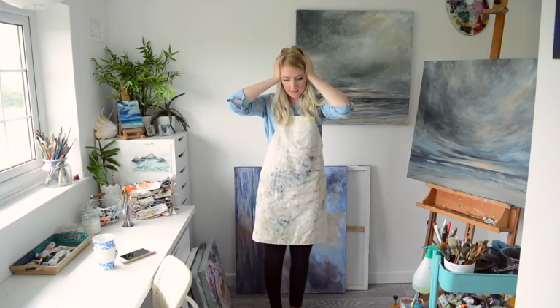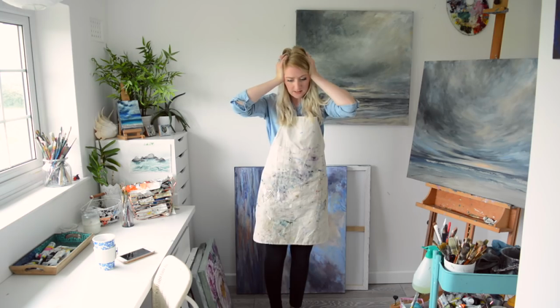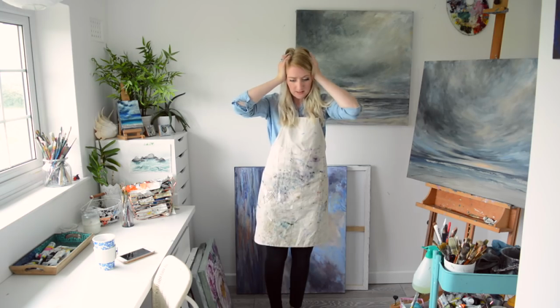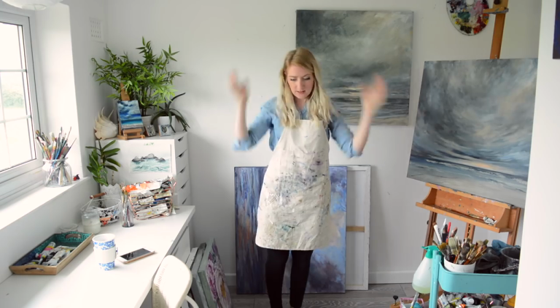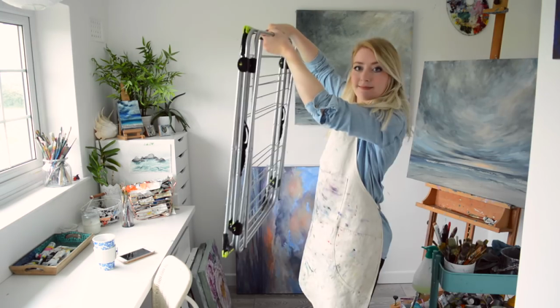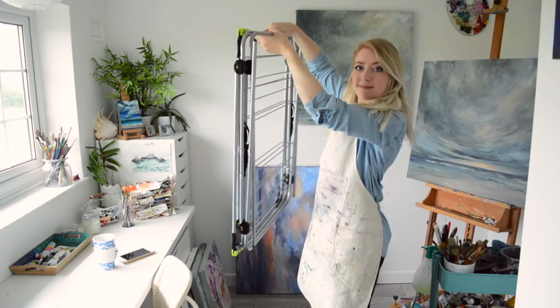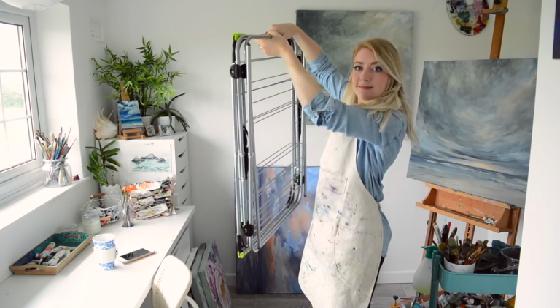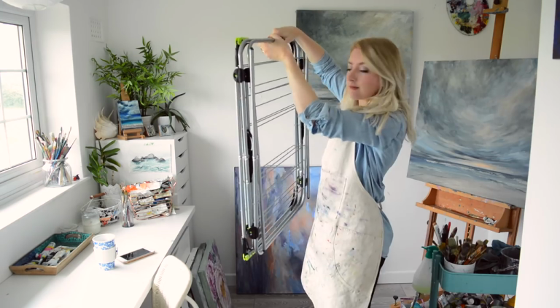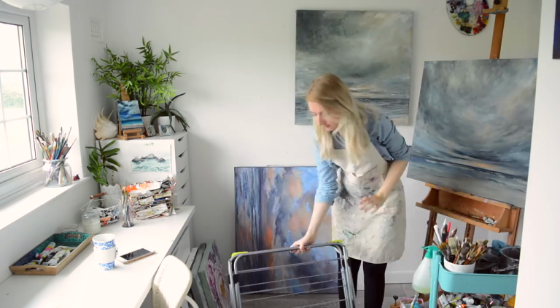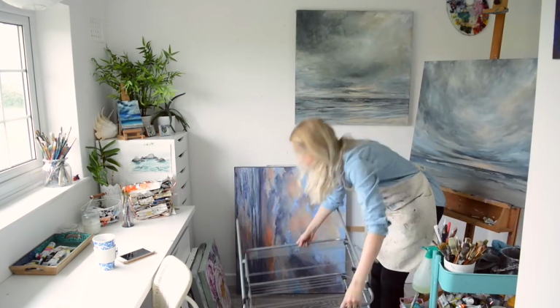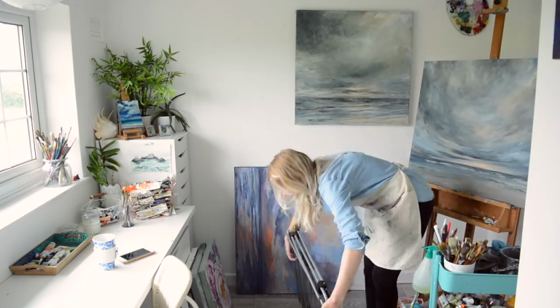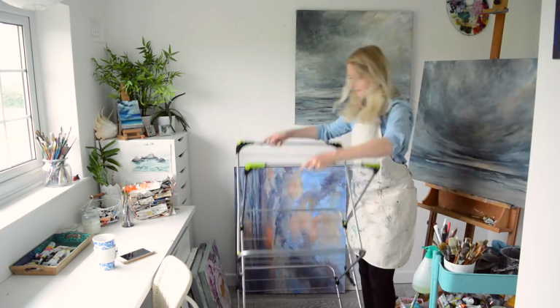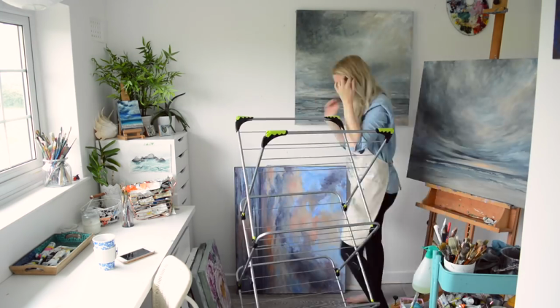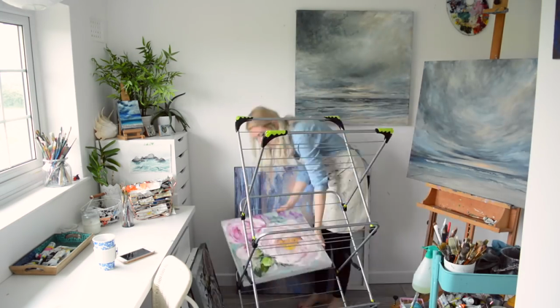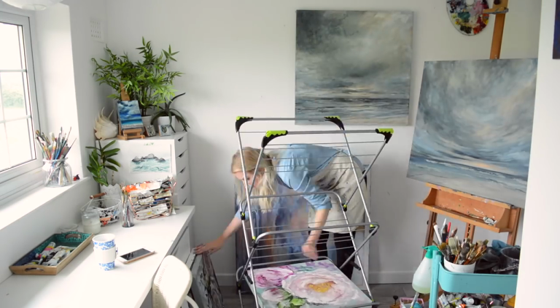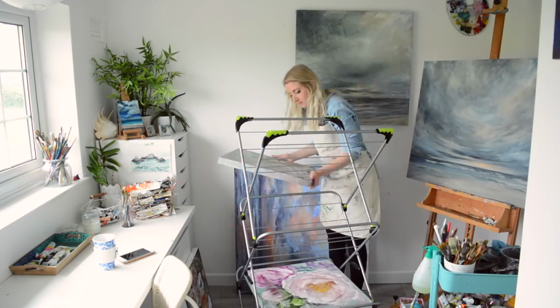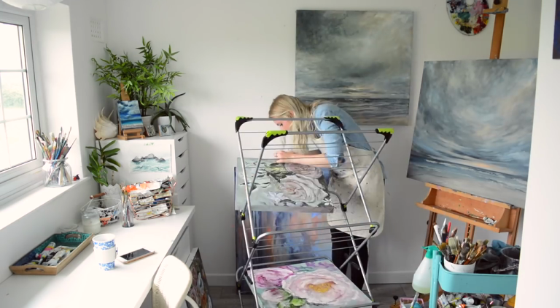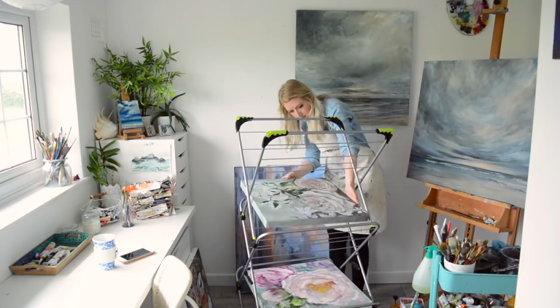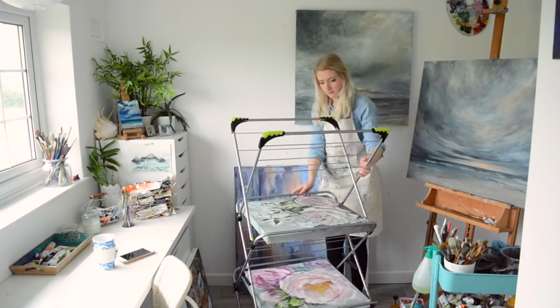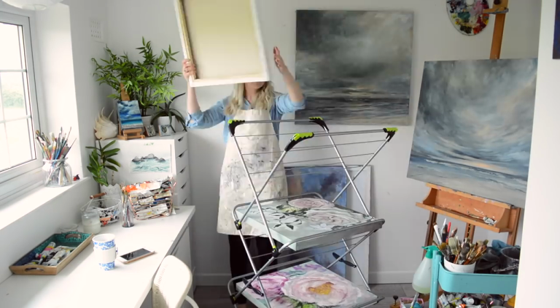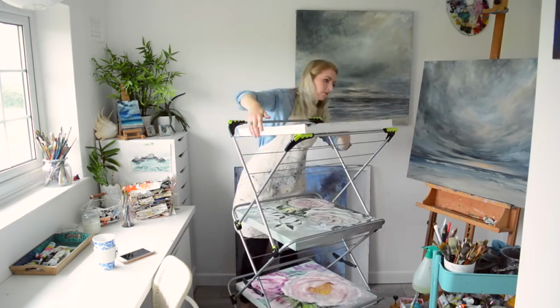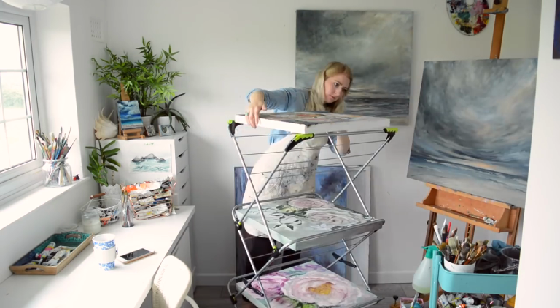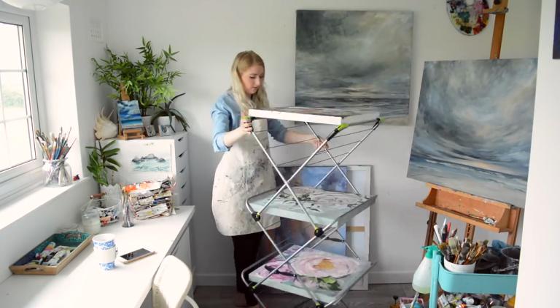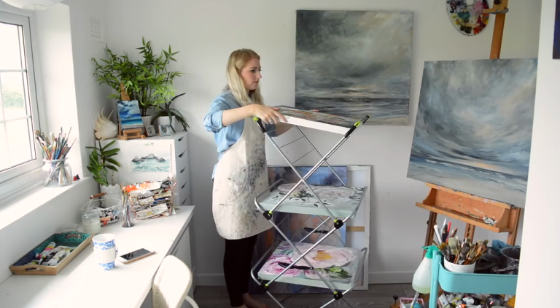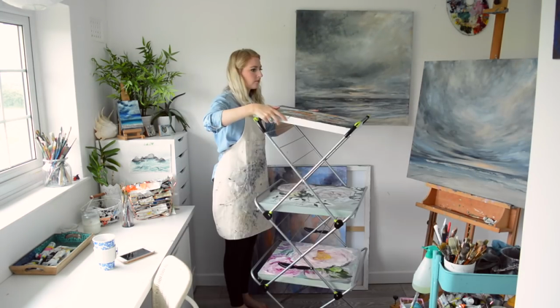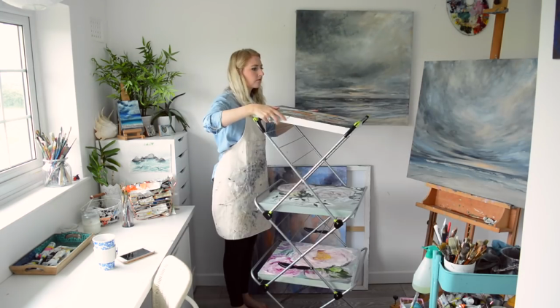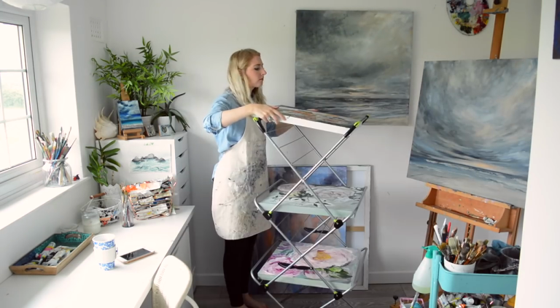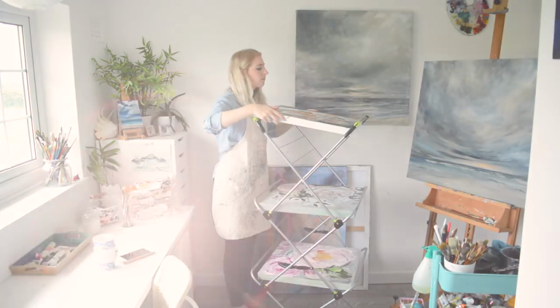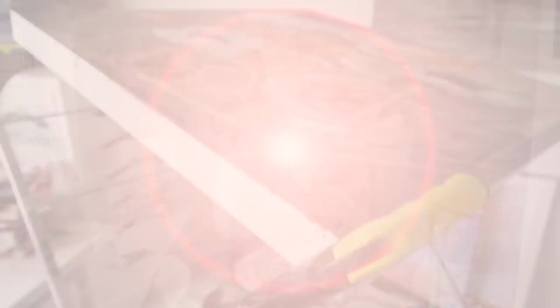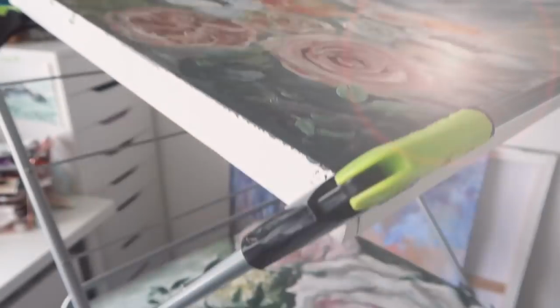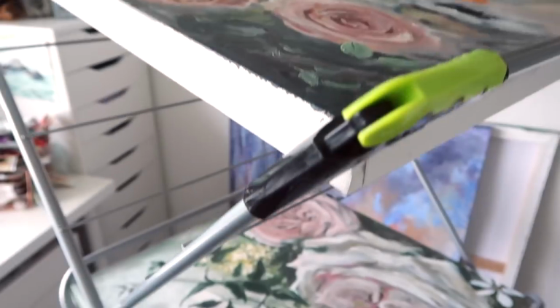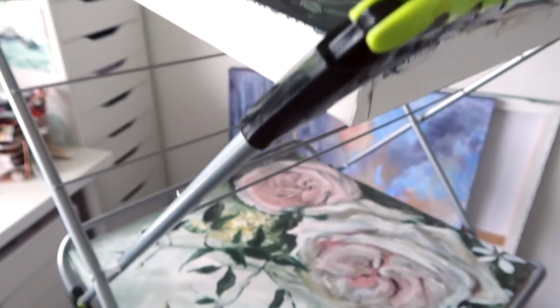If you have a small space to create, you can use an indoor clothes airer as a painting rack for your artwork to dry.